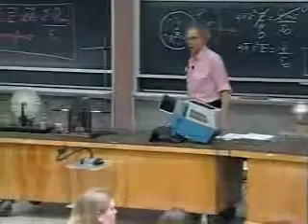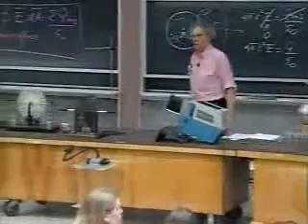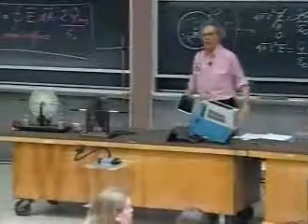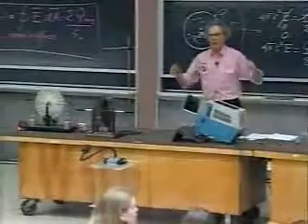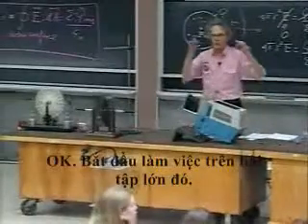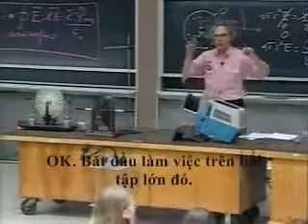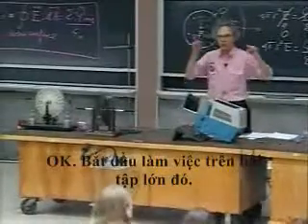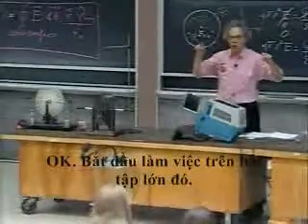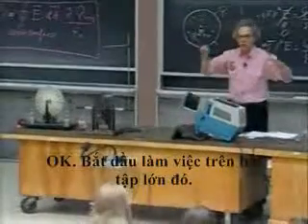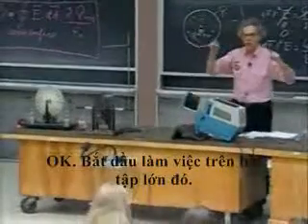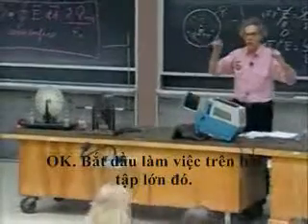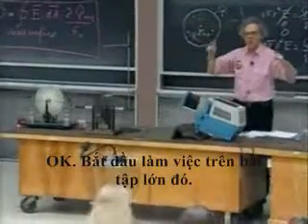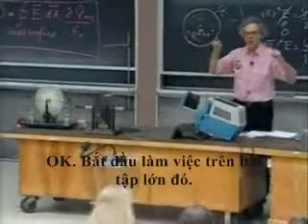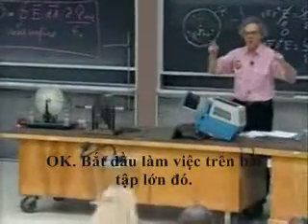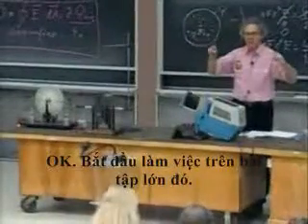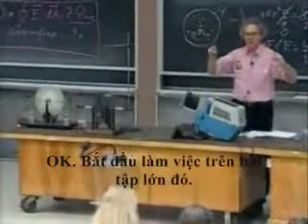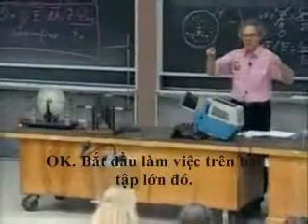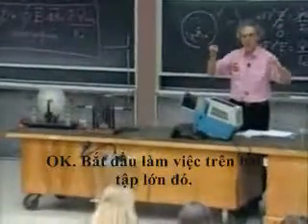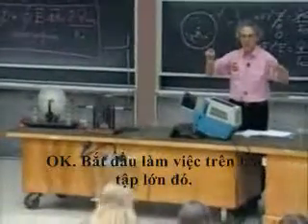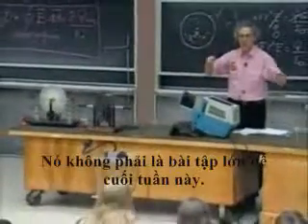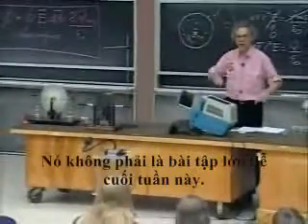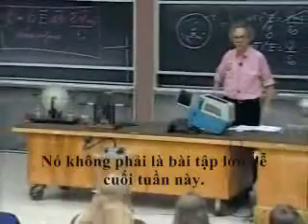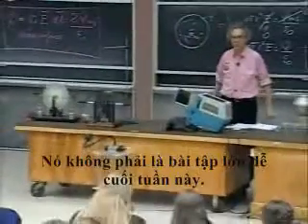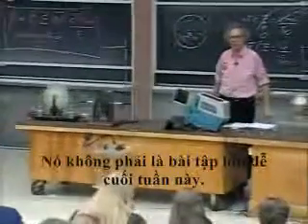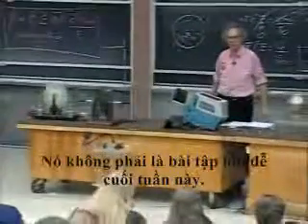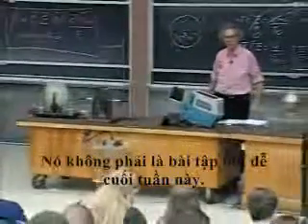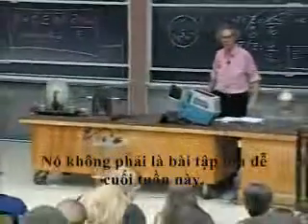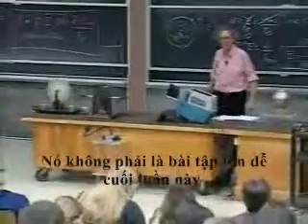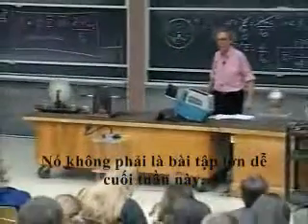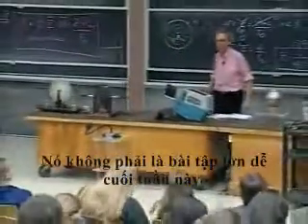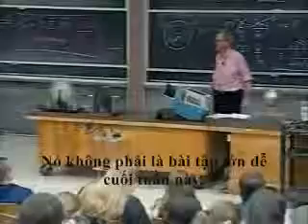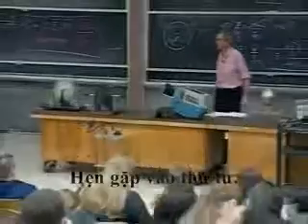OK, stop working on that assignment — it's not an easy assignment this week. See you Wednesday.